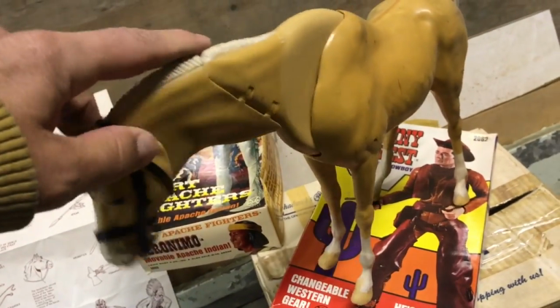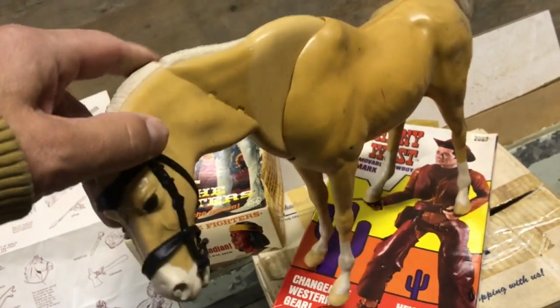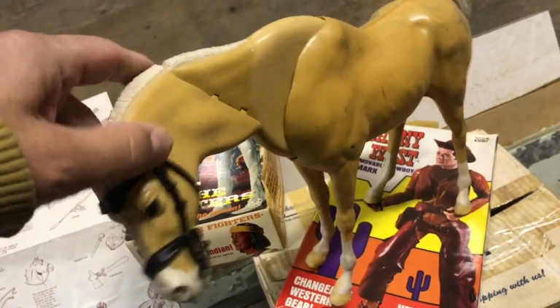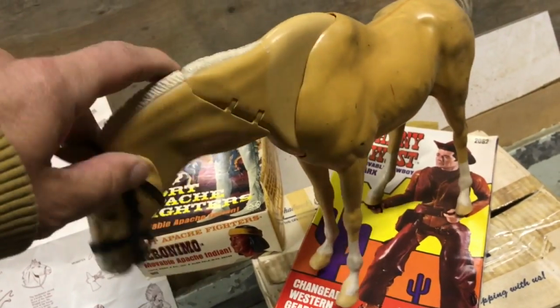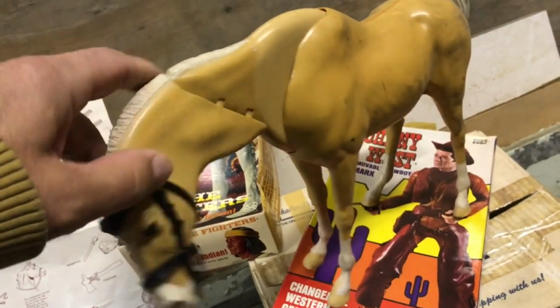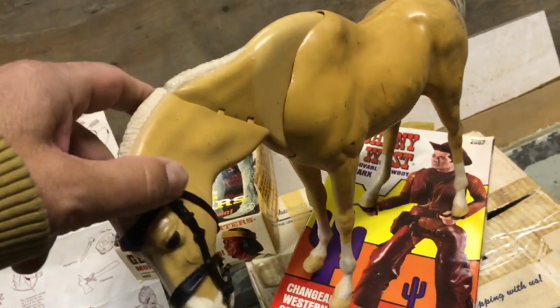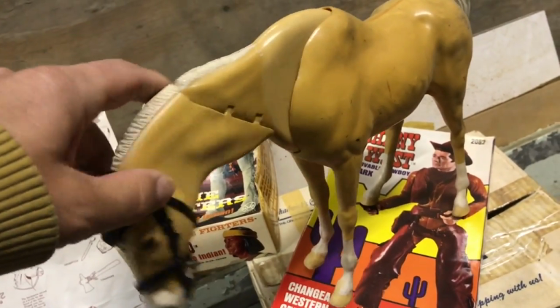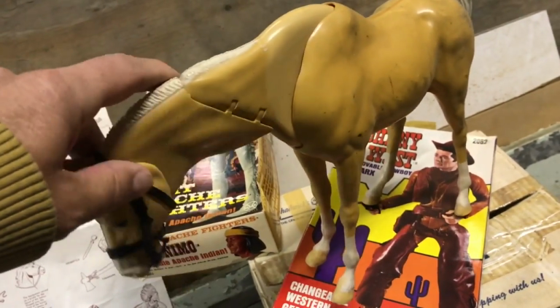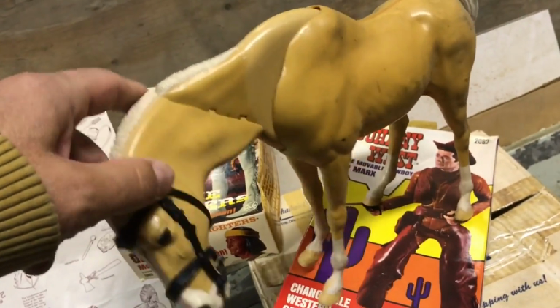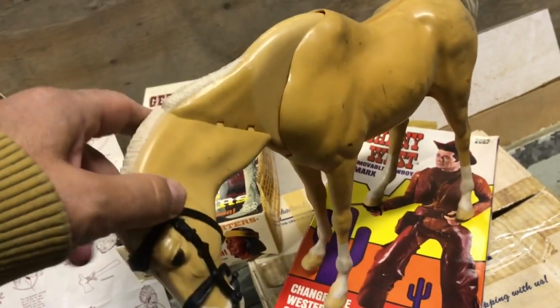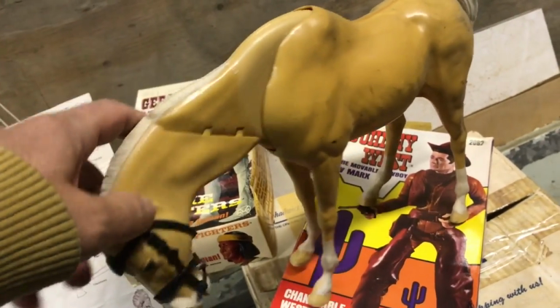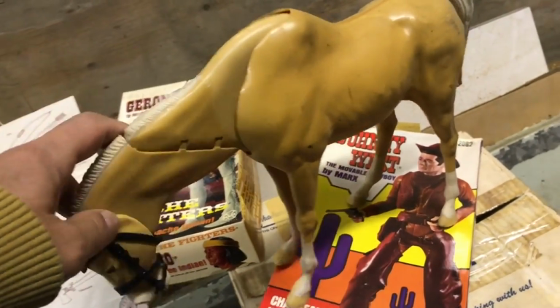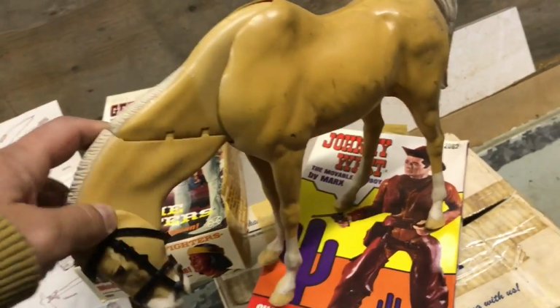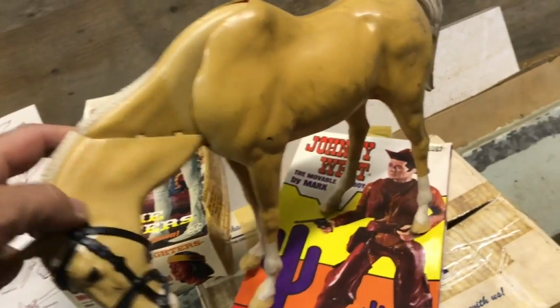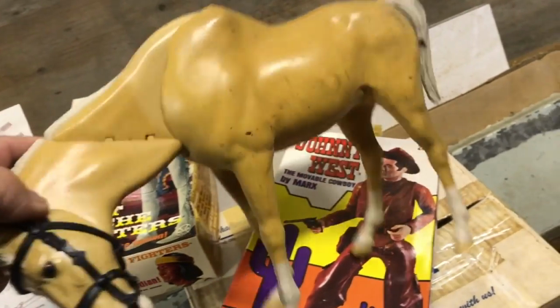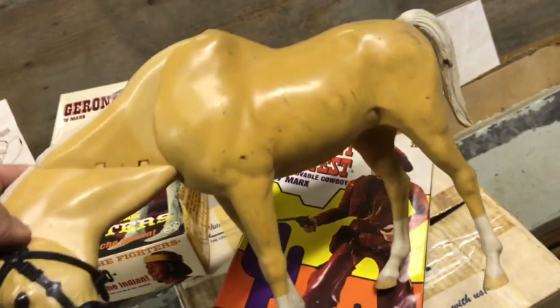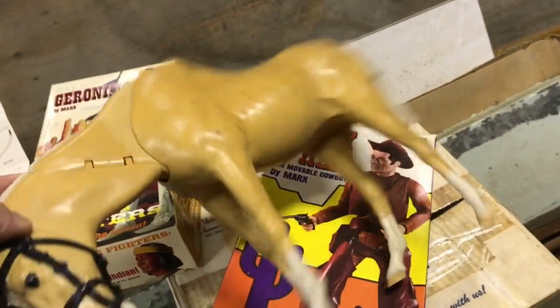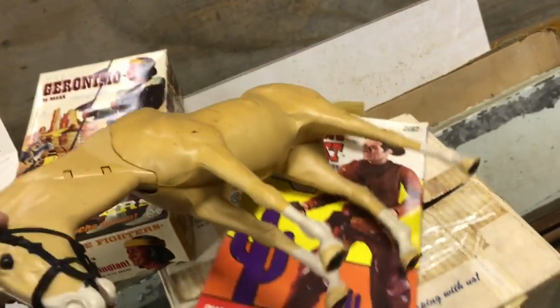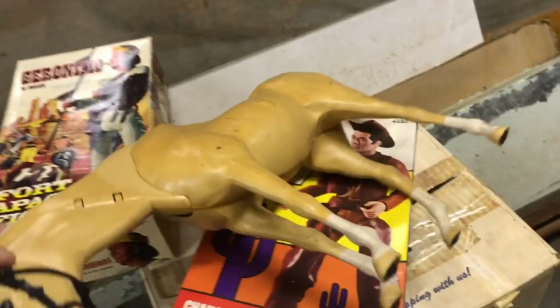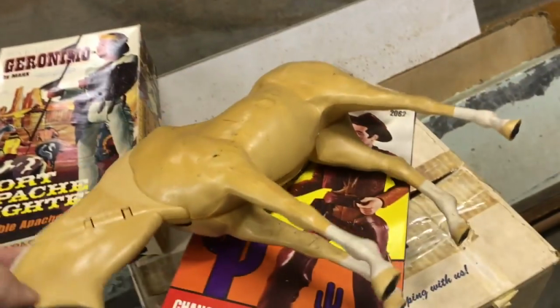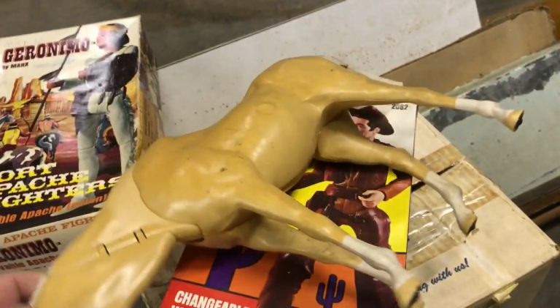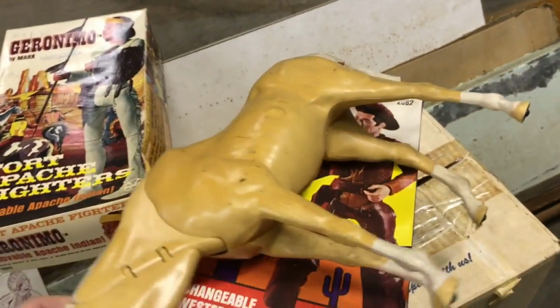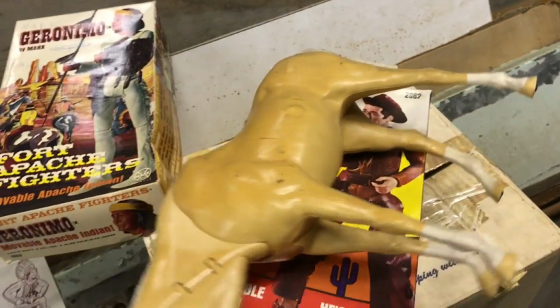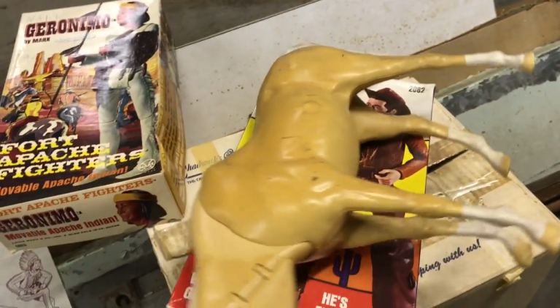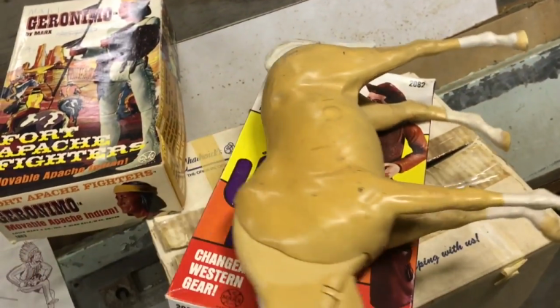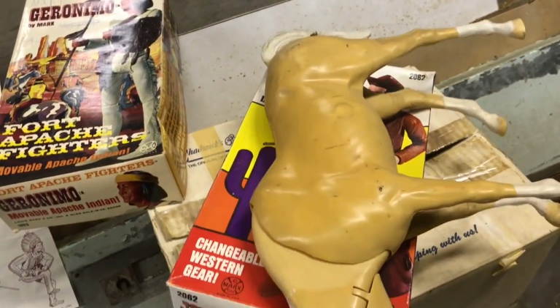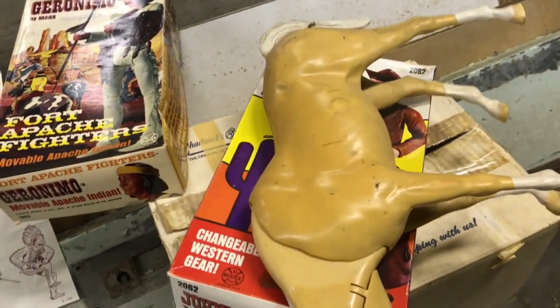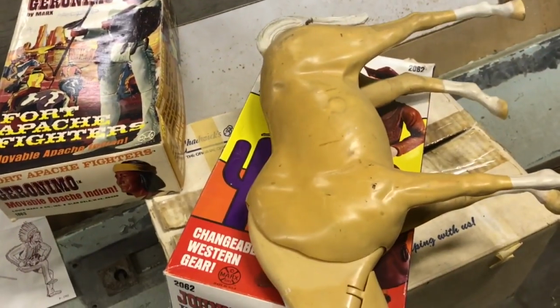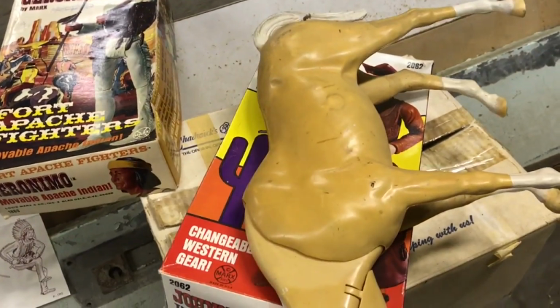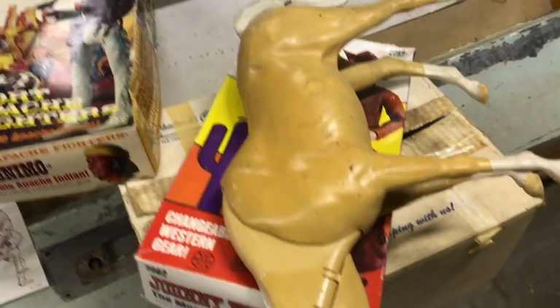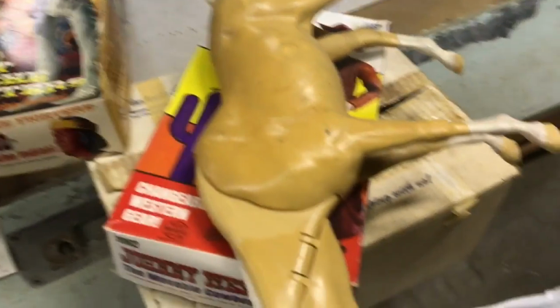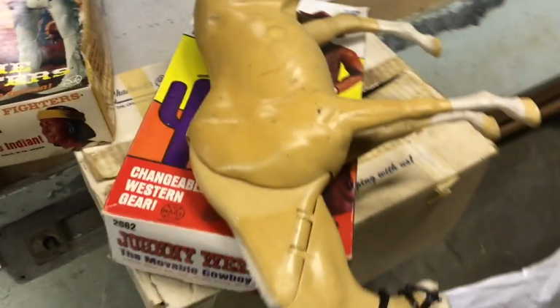So that's a little history on vintage toys from the 1960s.